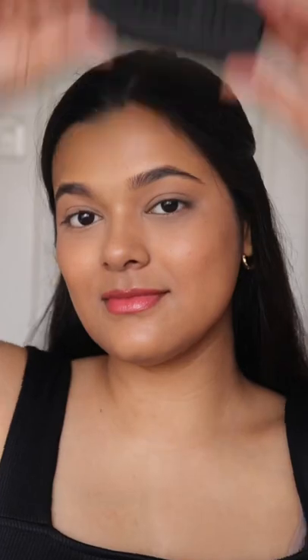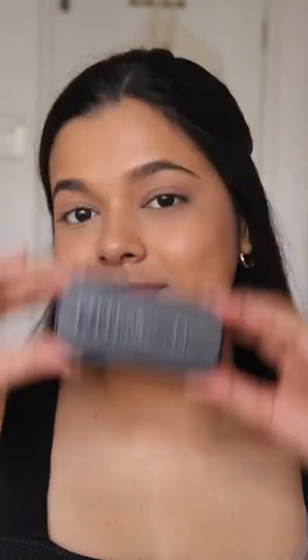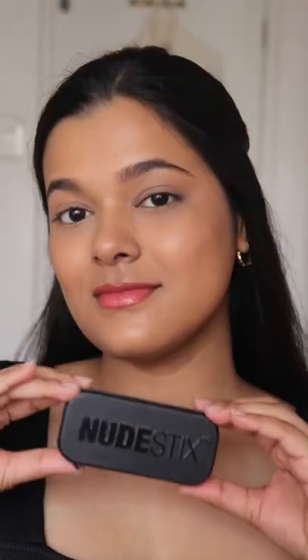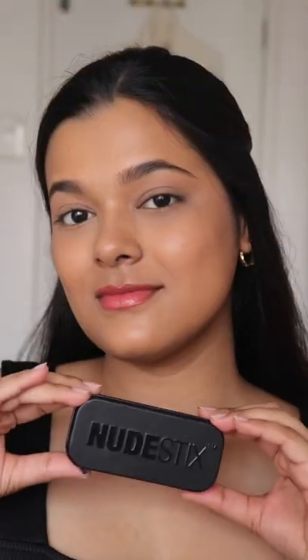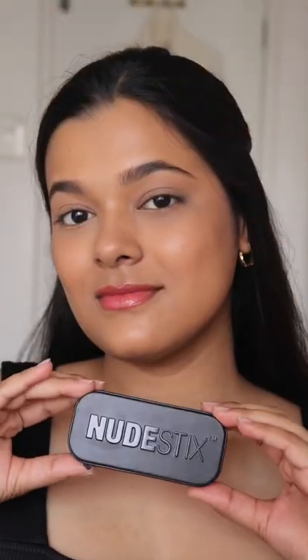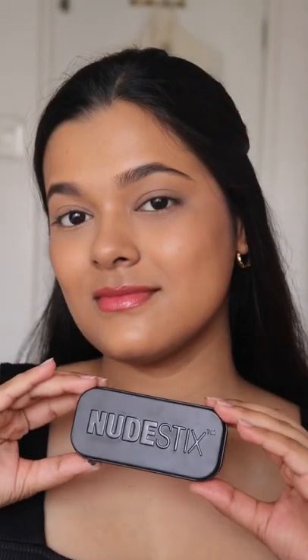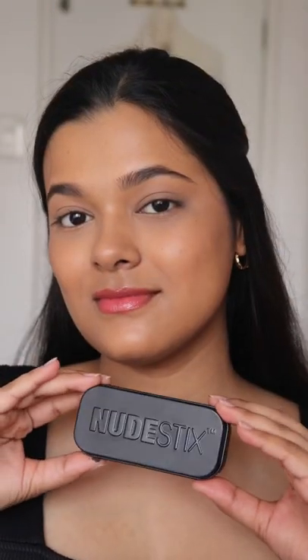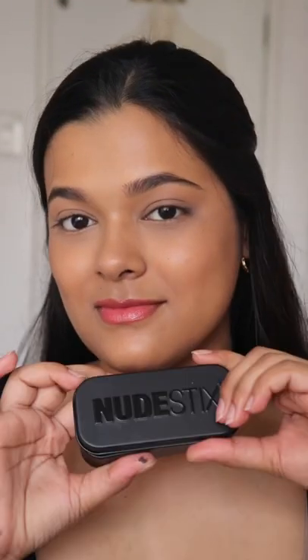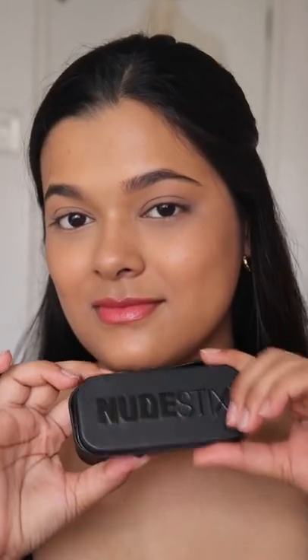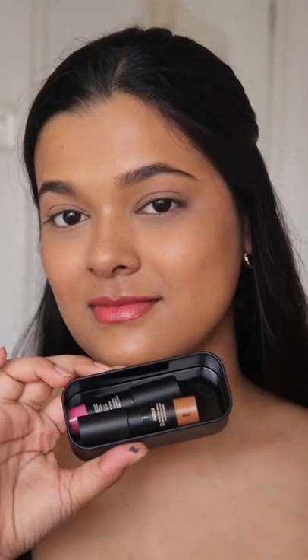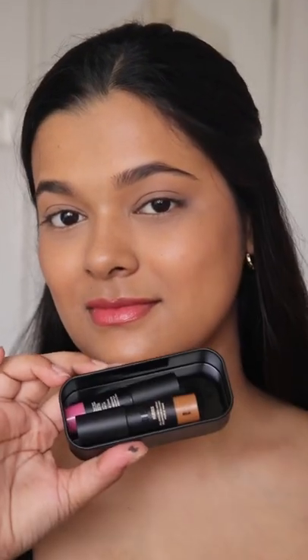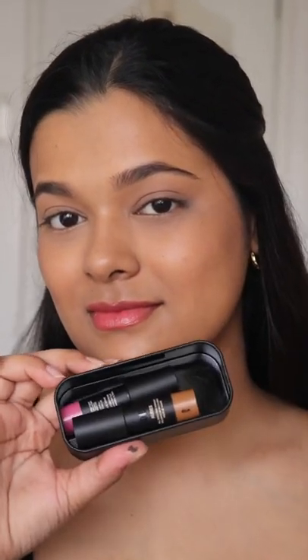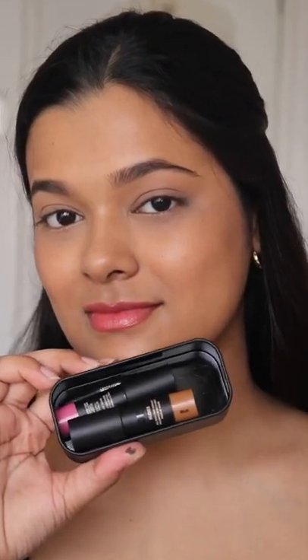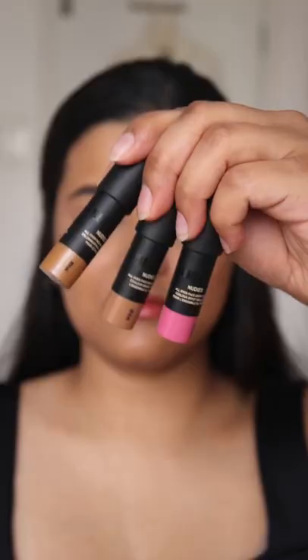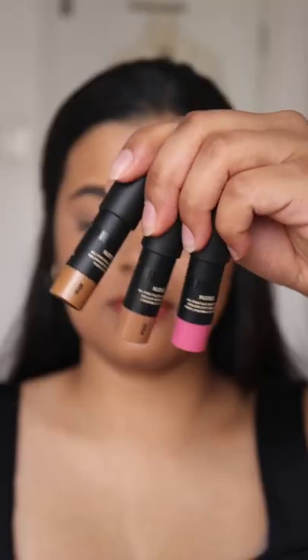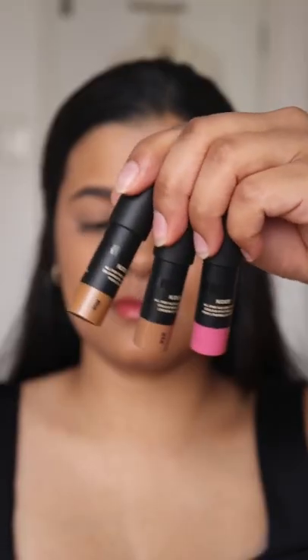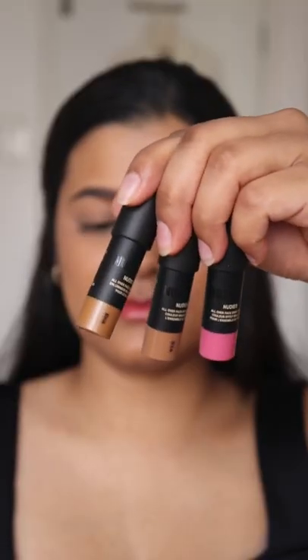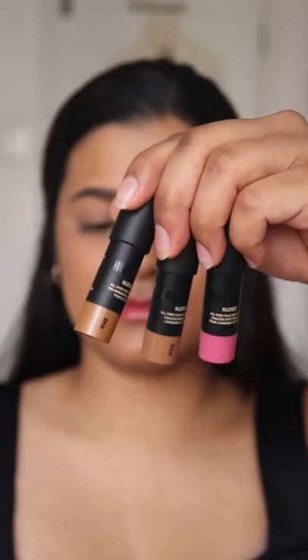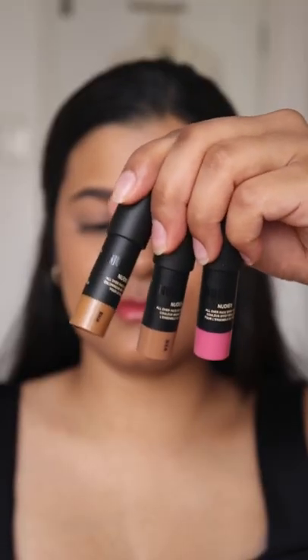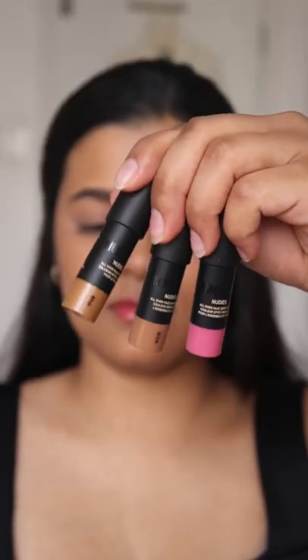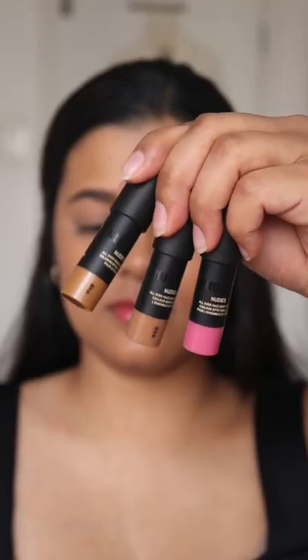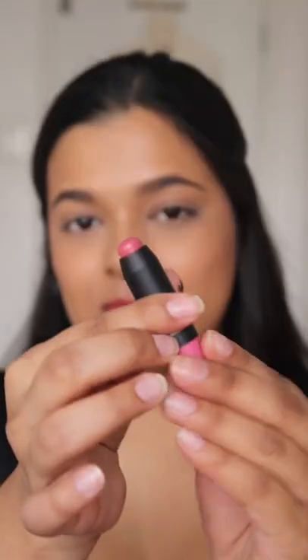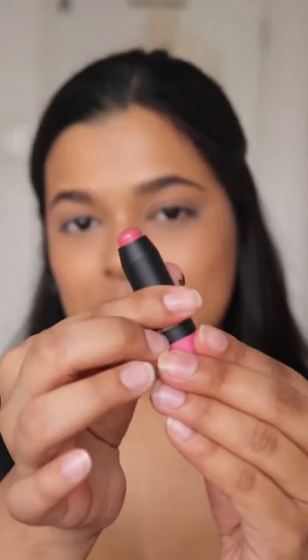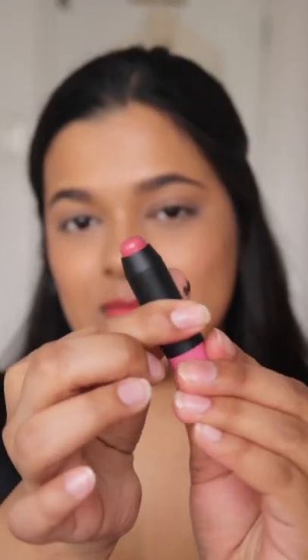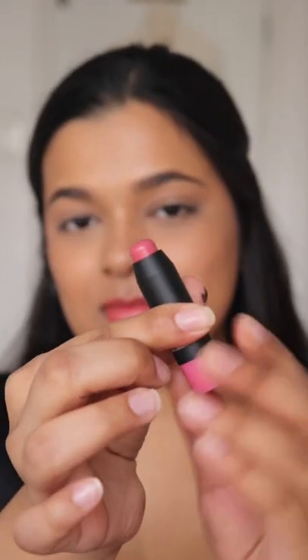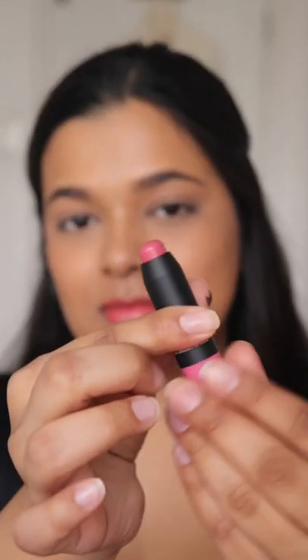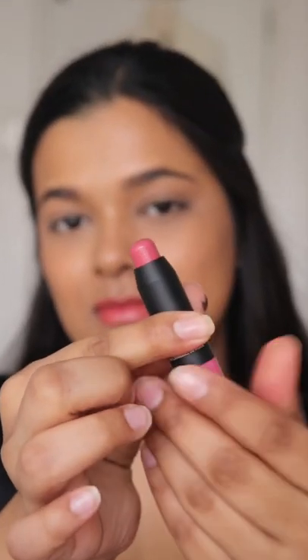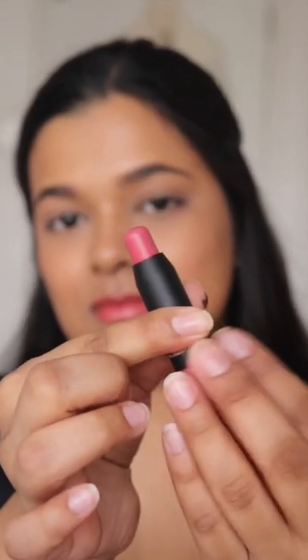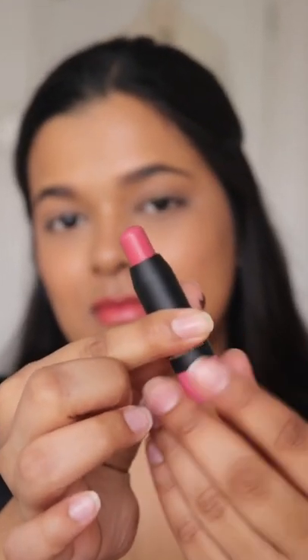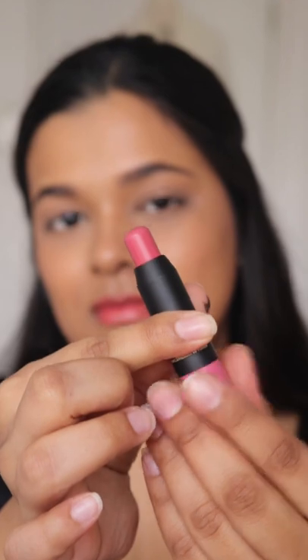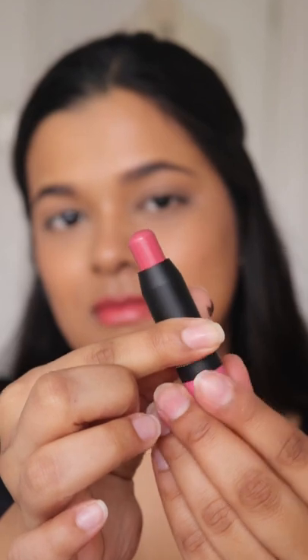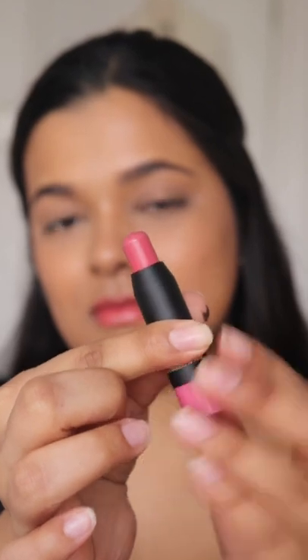I recently tried the mini nudies kit by Nude Stix and it has some of their best selling products. I was impressed by the quantity.